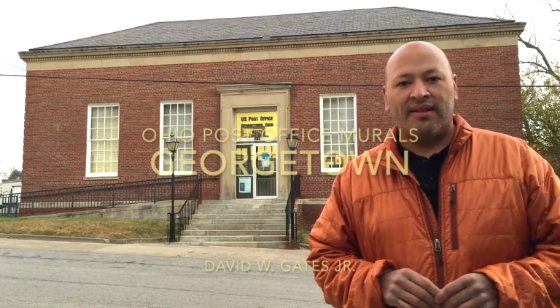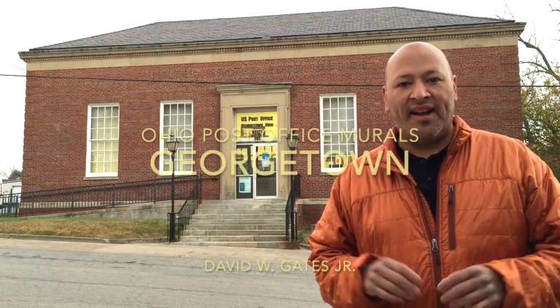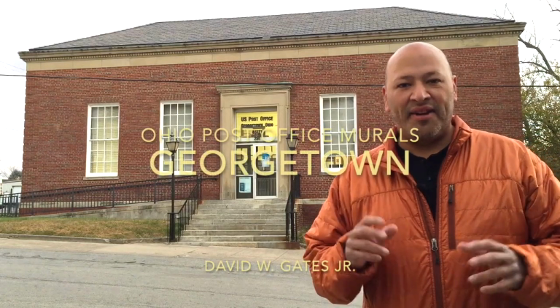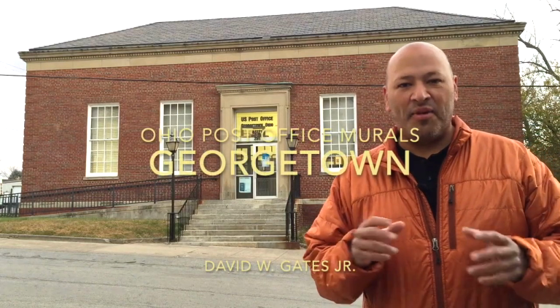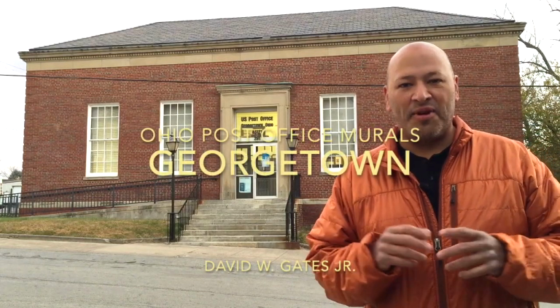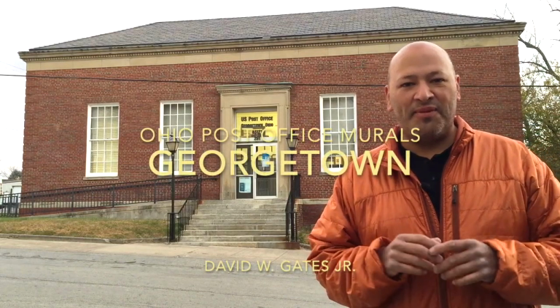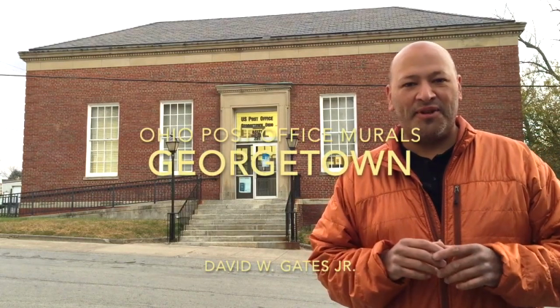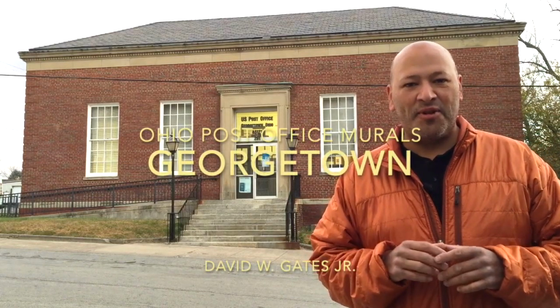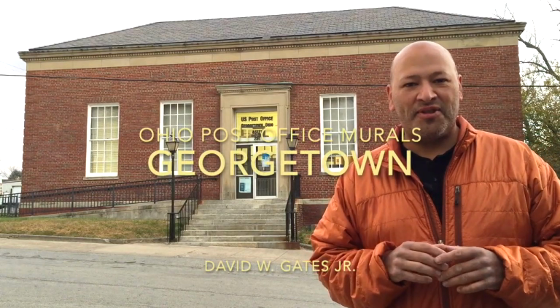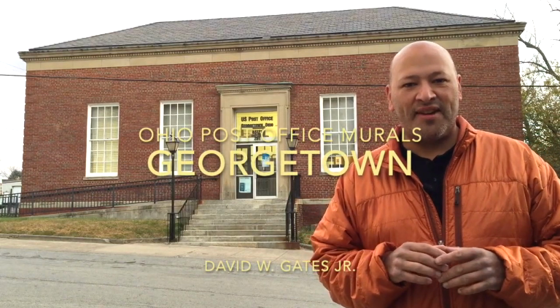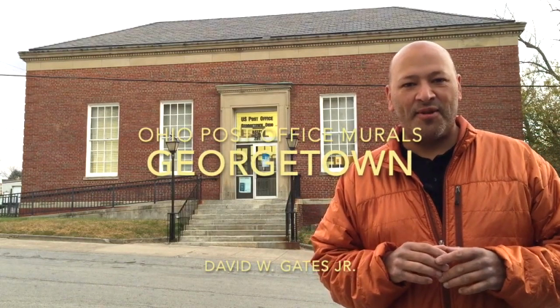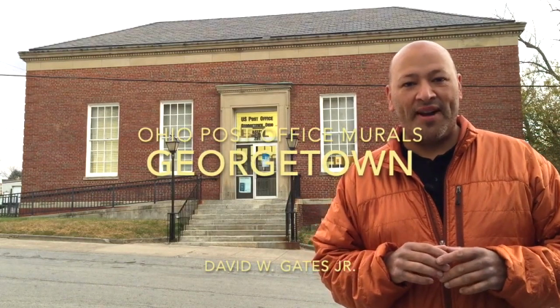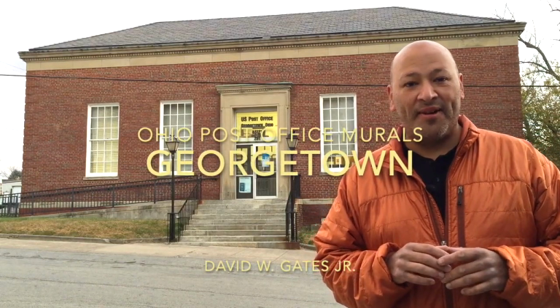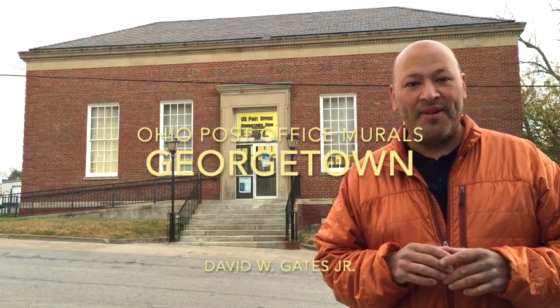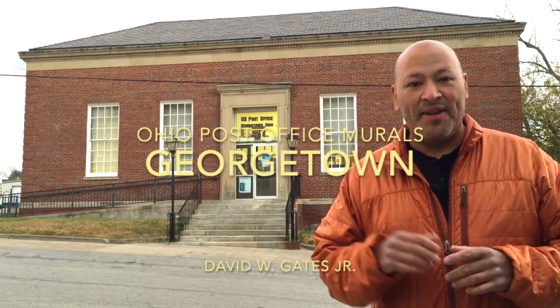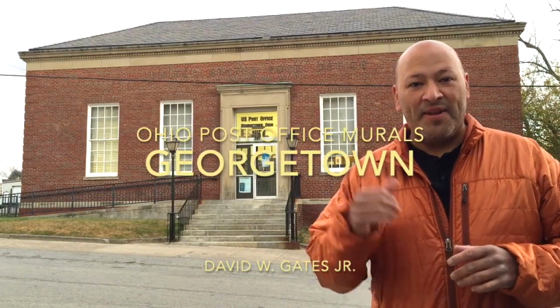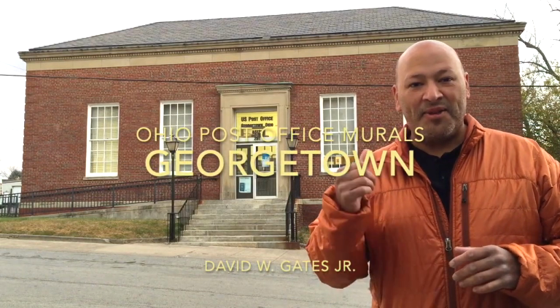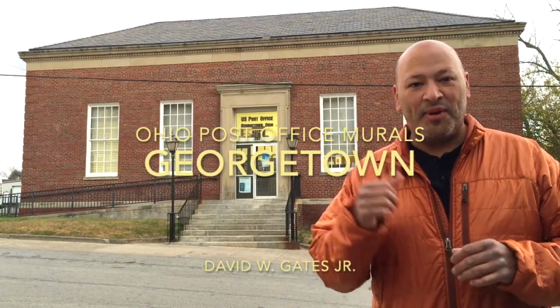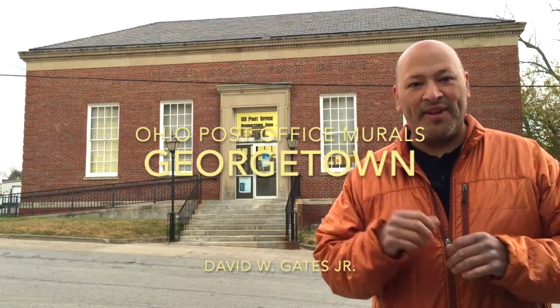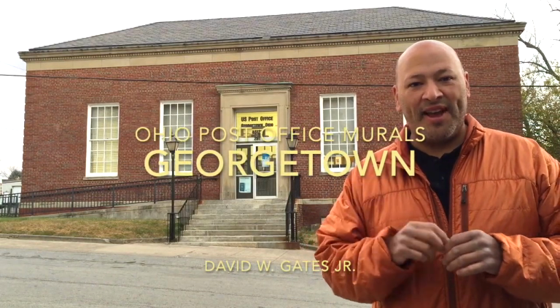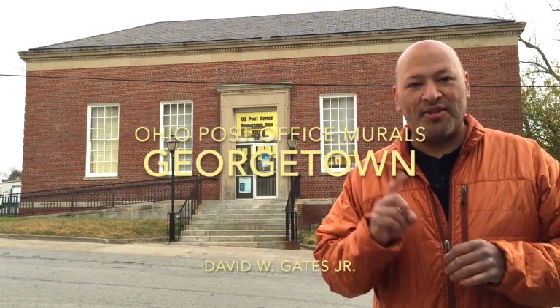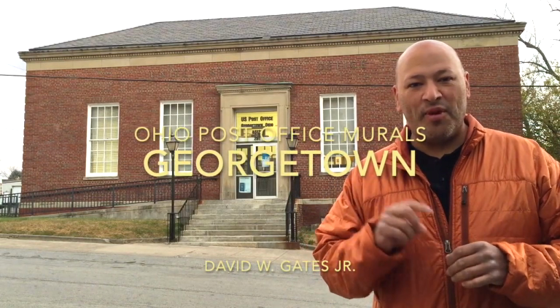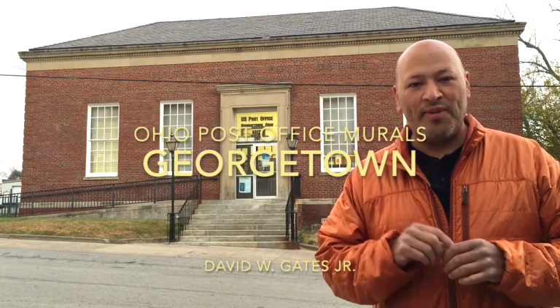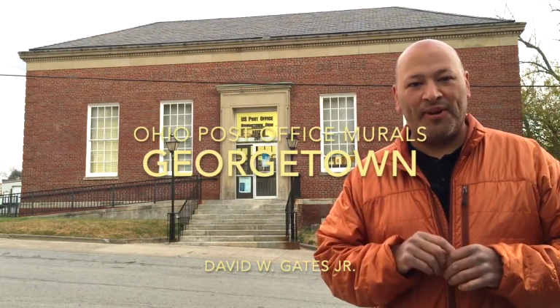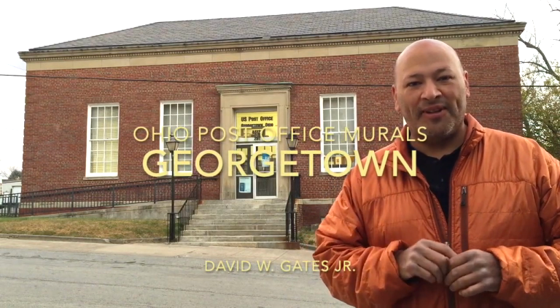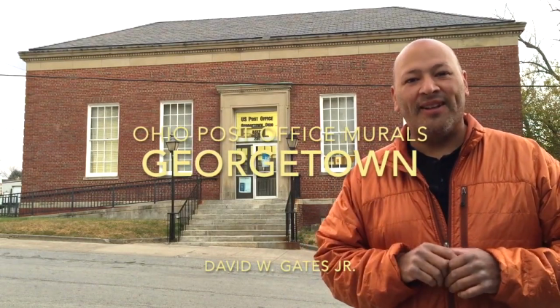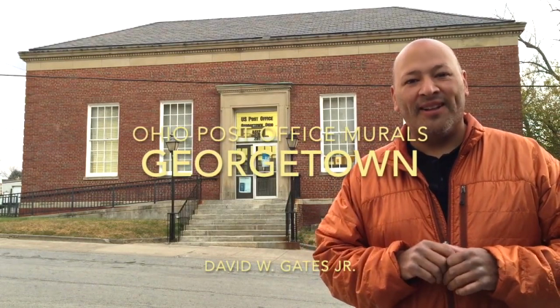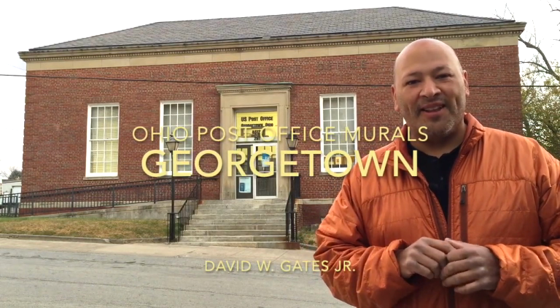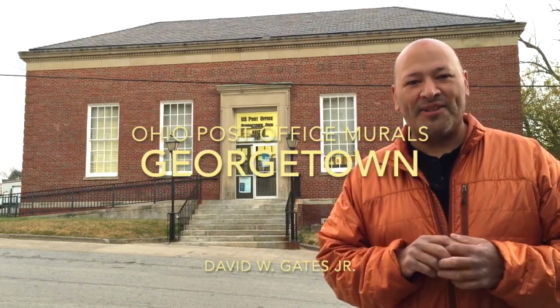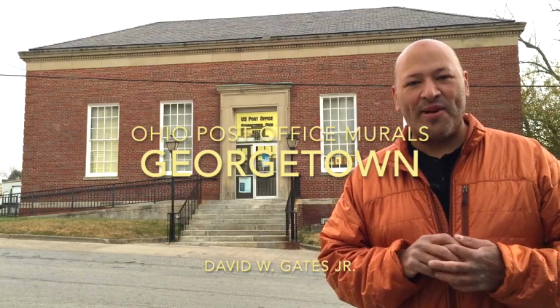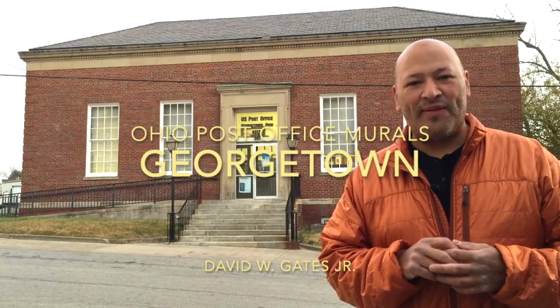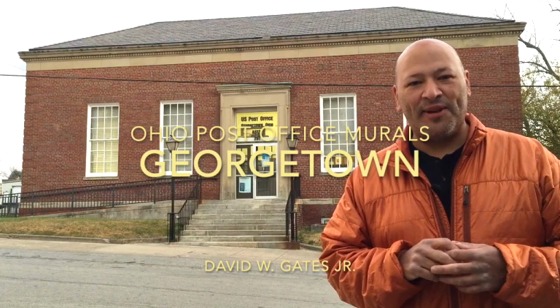Hi, welcome to Georgetown, Ohio. This building has one mural. Let's go have a look.